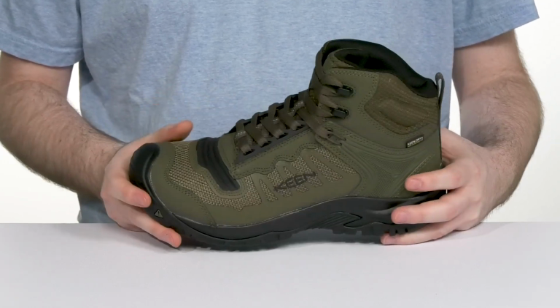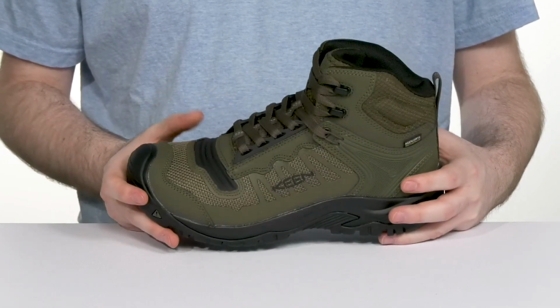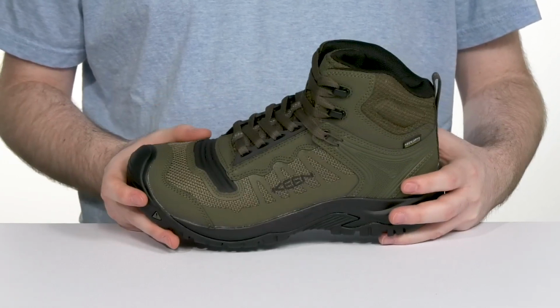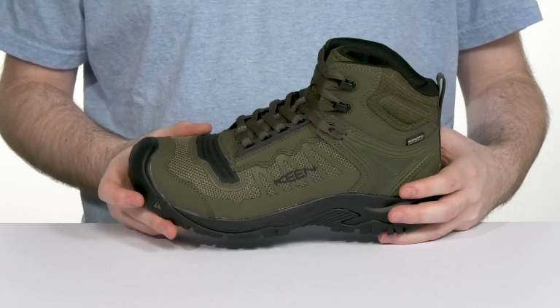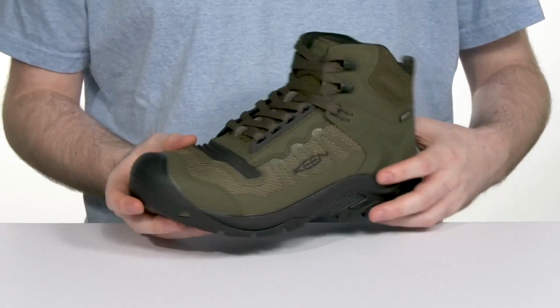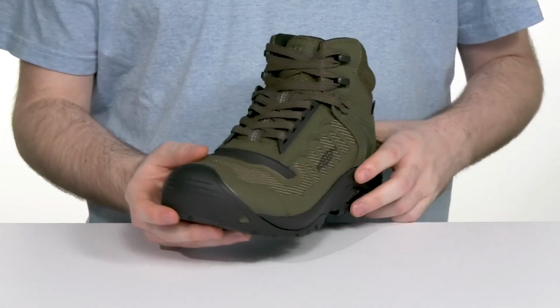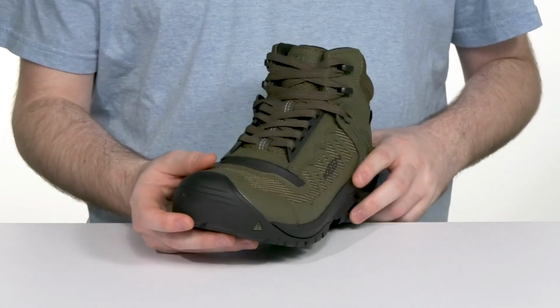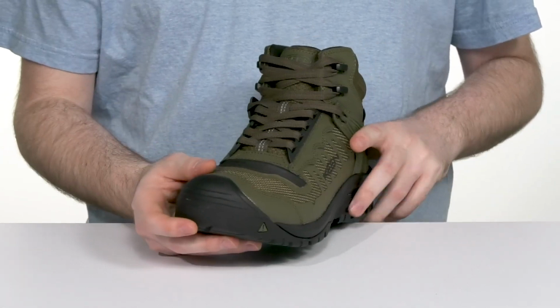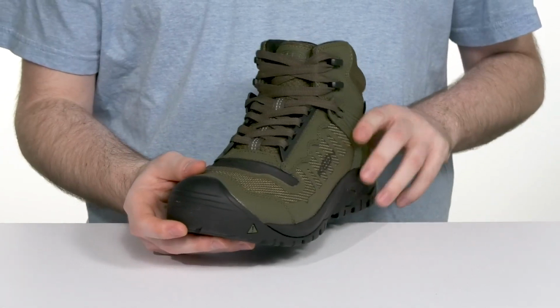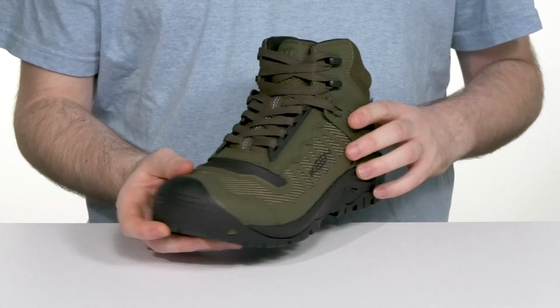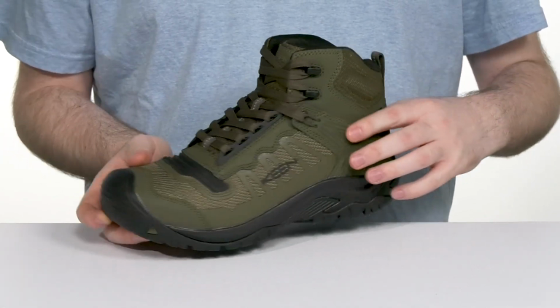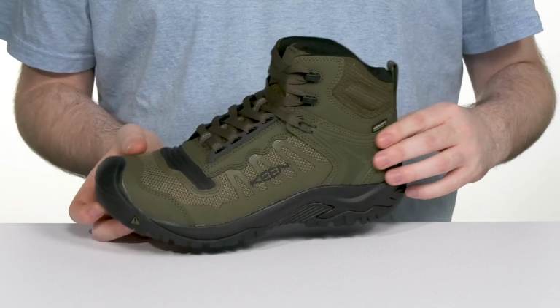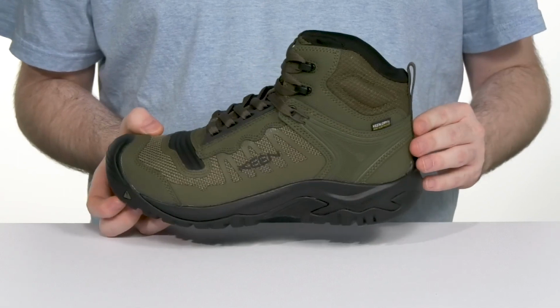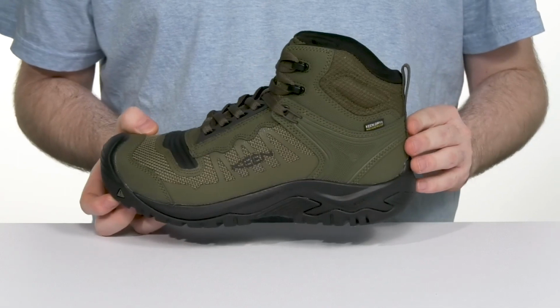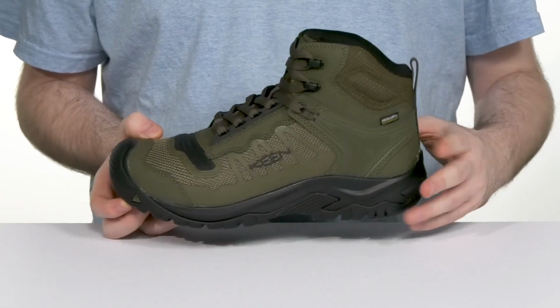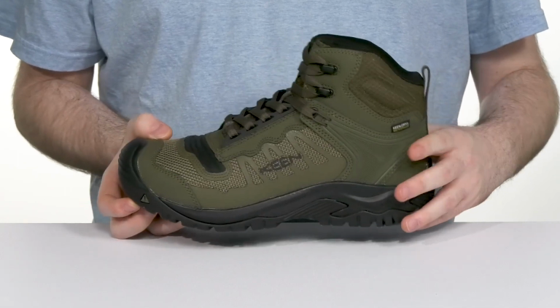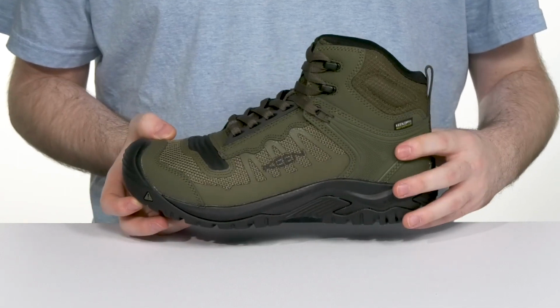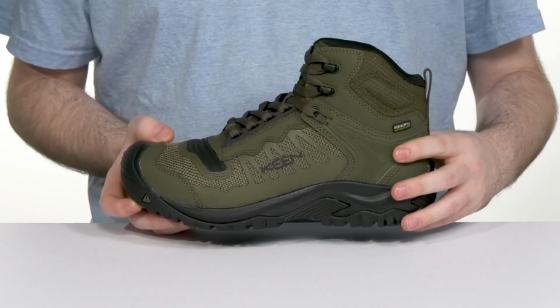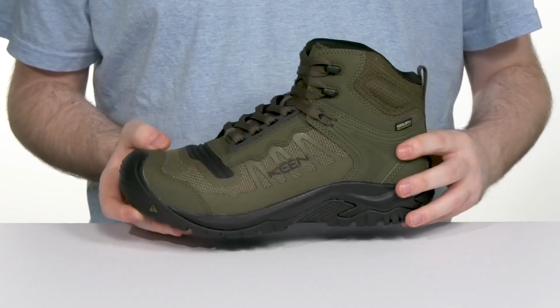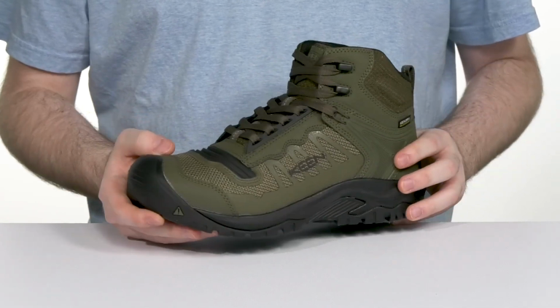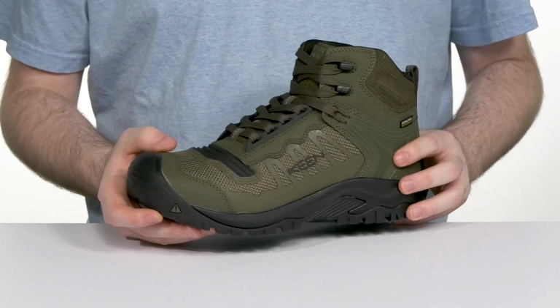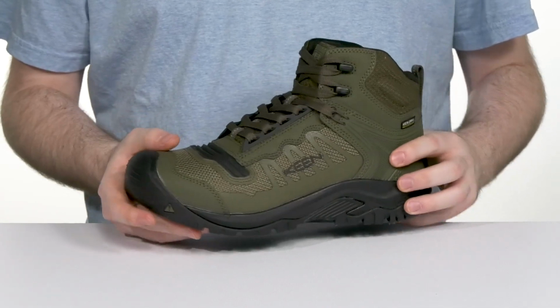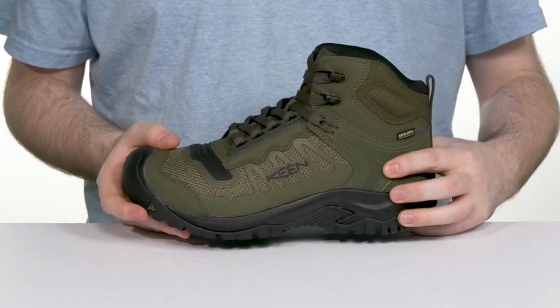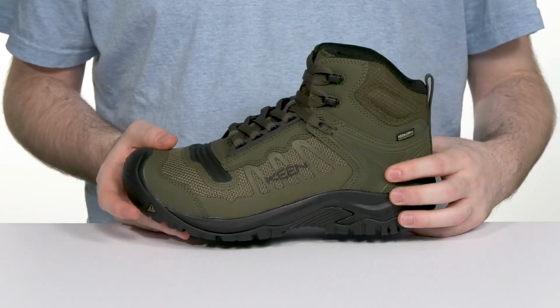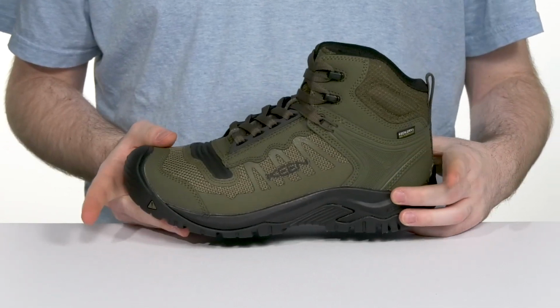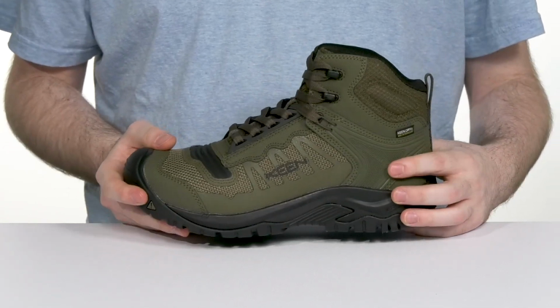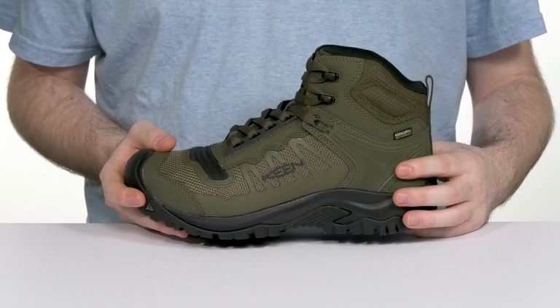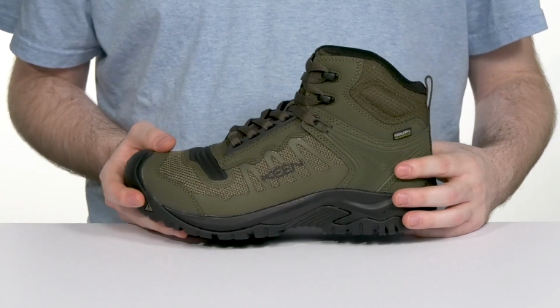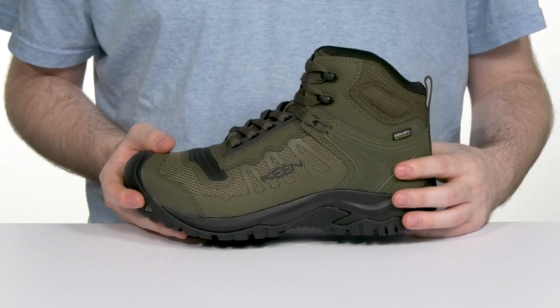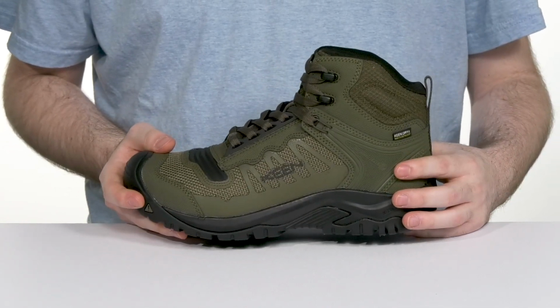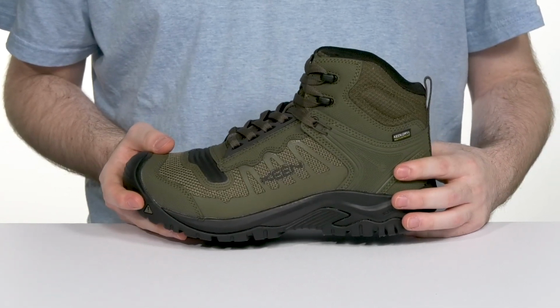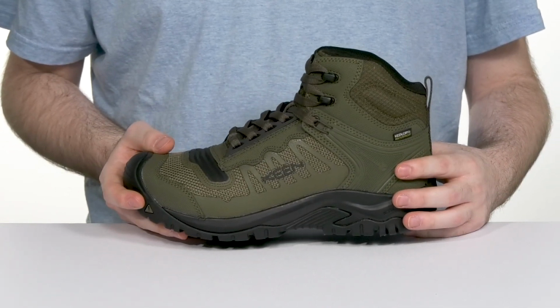The reinforced lace-up has a nice snug fit across the ankle, so that when you tighten these up it hugs your foot for total control and lockdown.